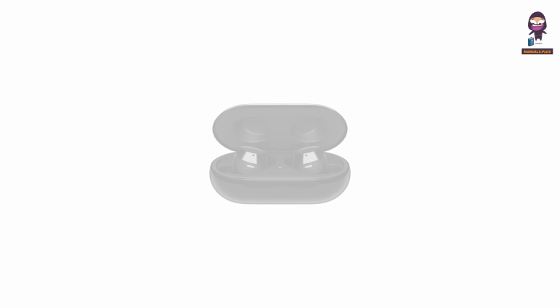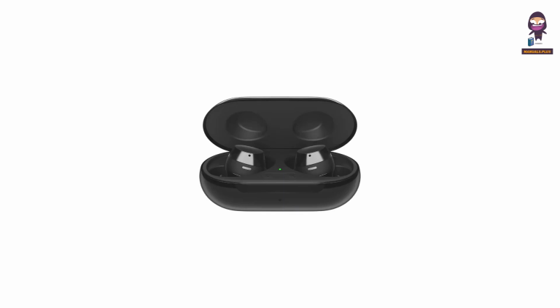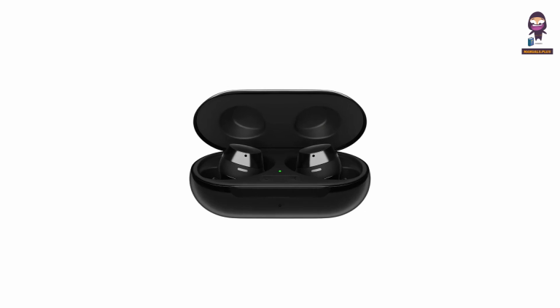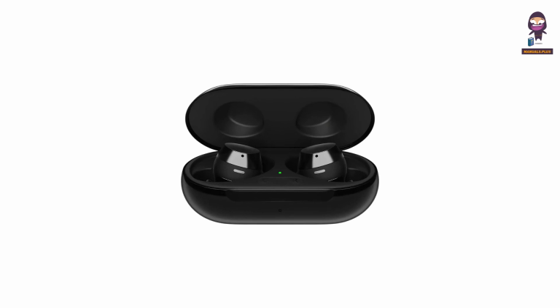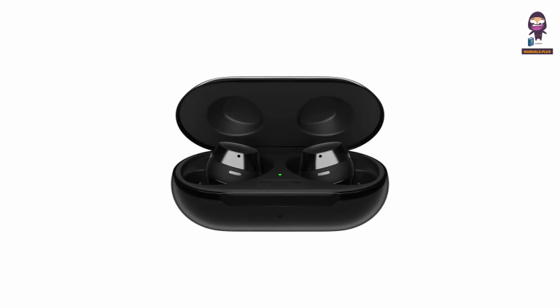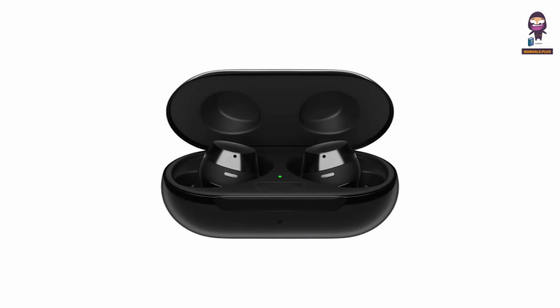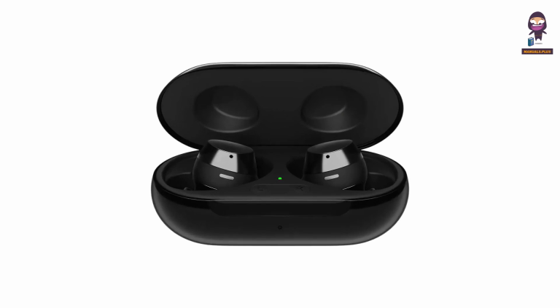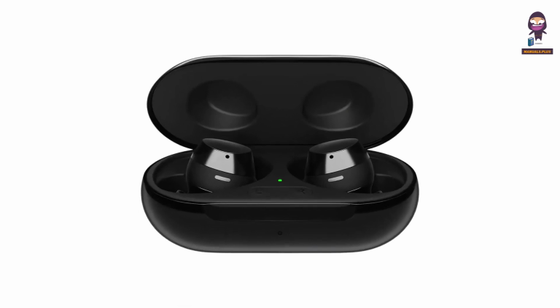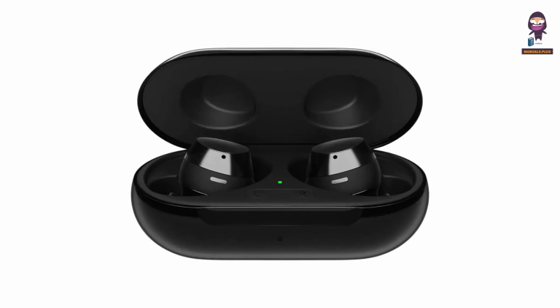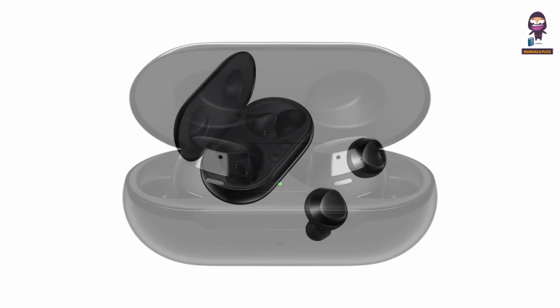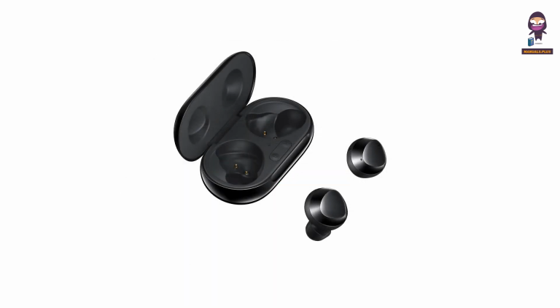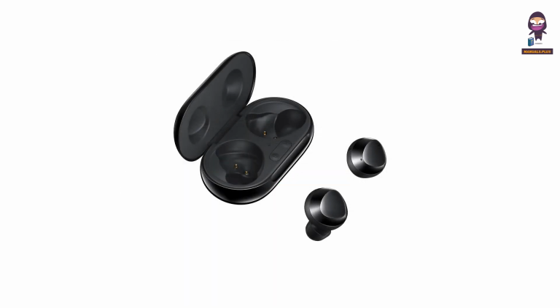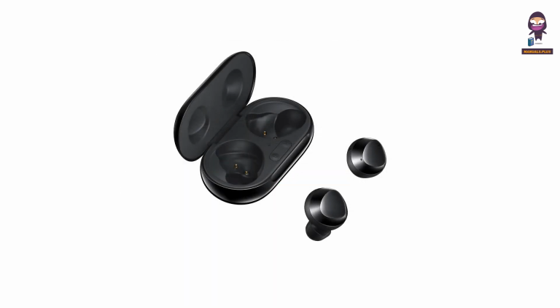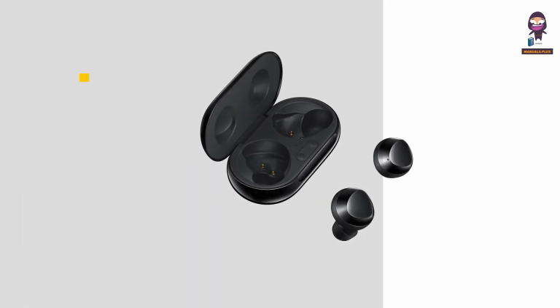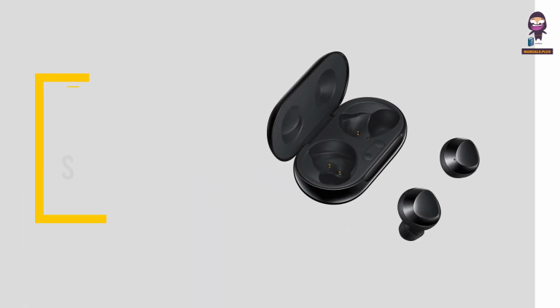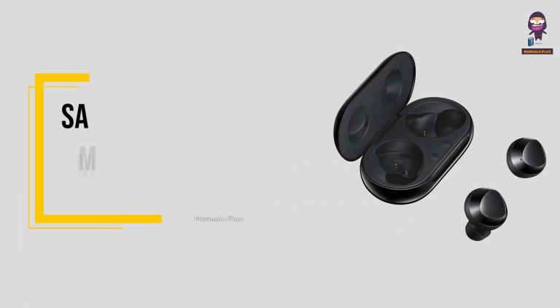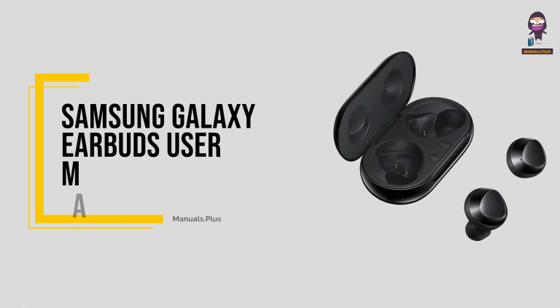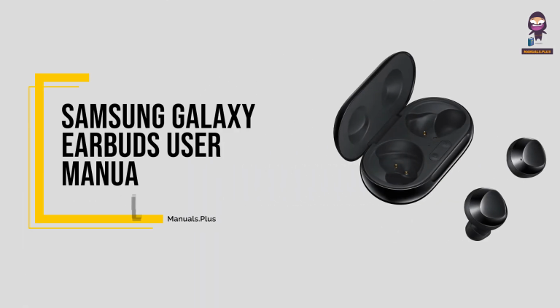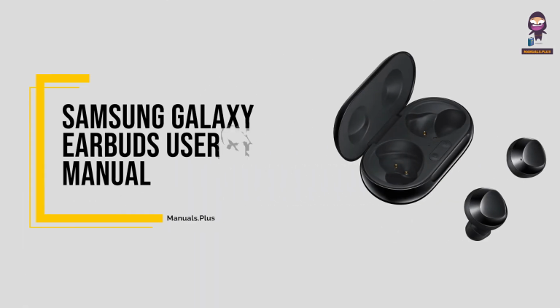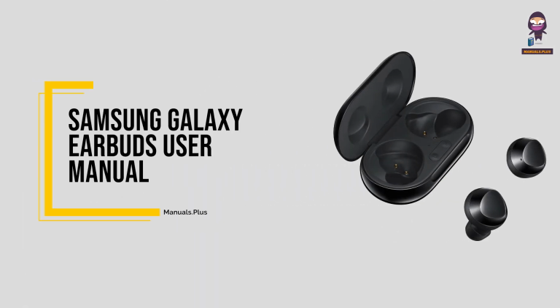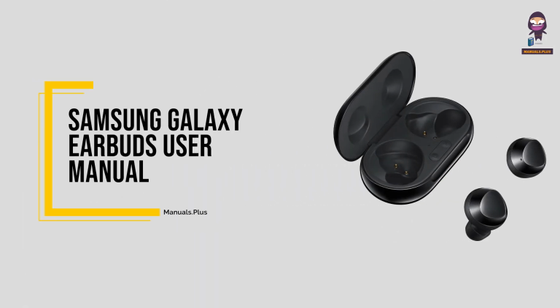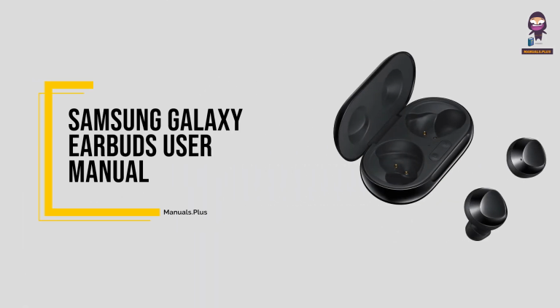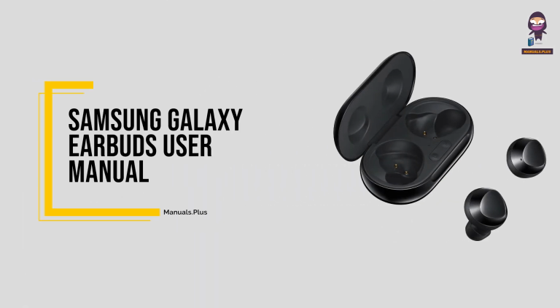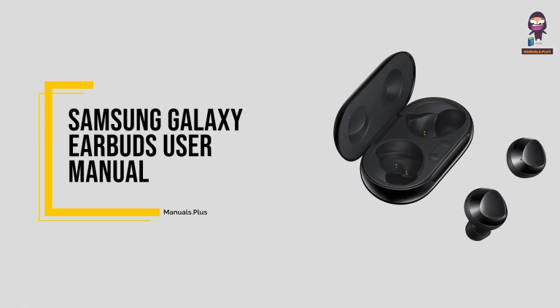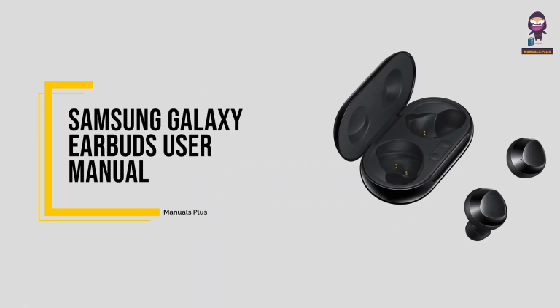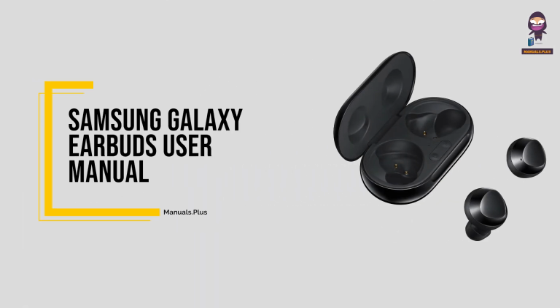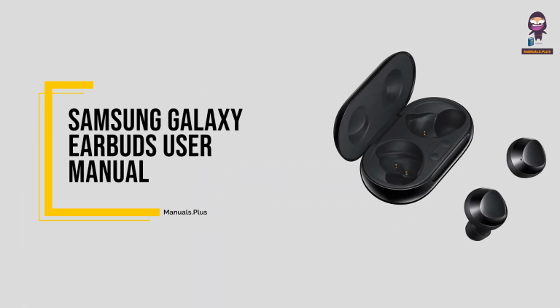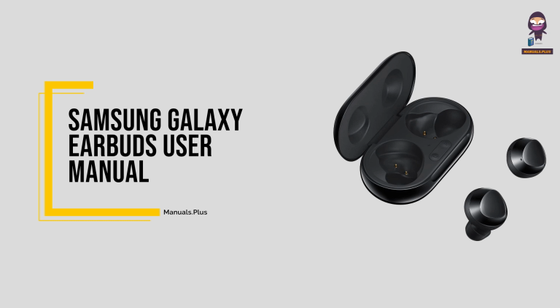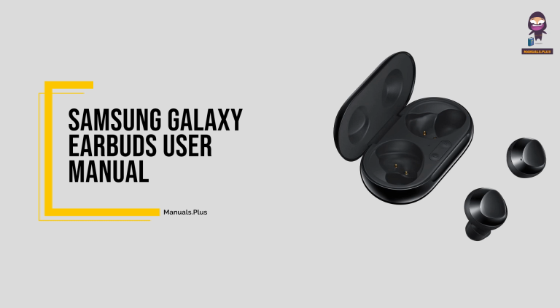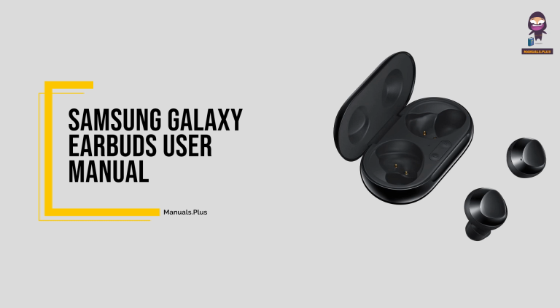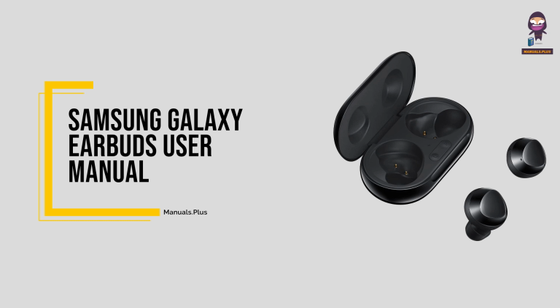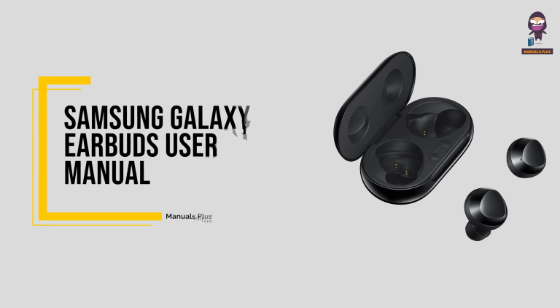Hey, everyone! In this video we're going to take an in-depth look at the Samsung Galaxy Earbuds User Manual.